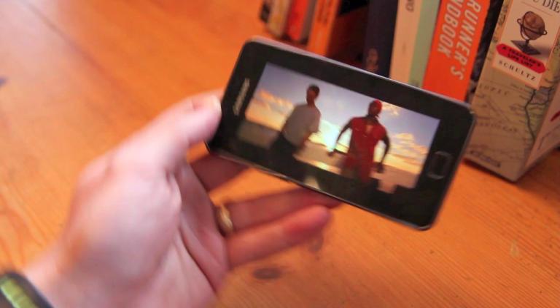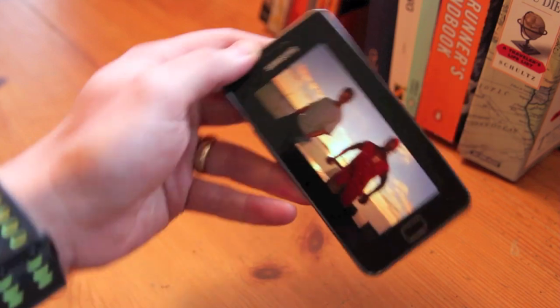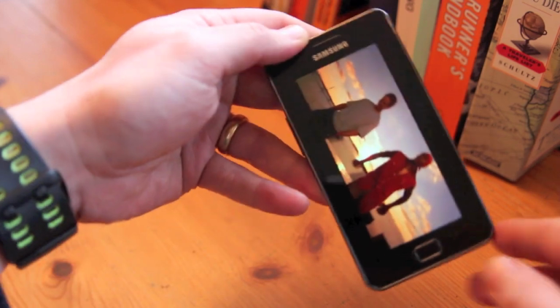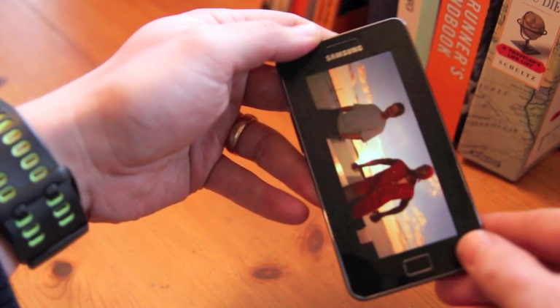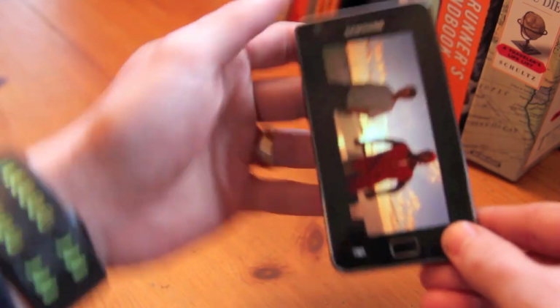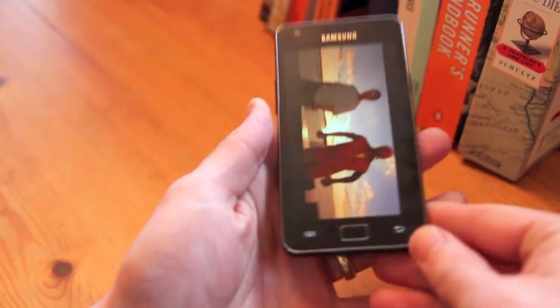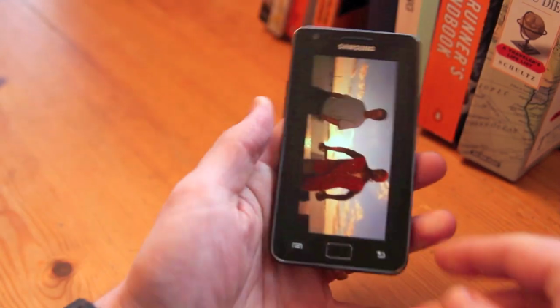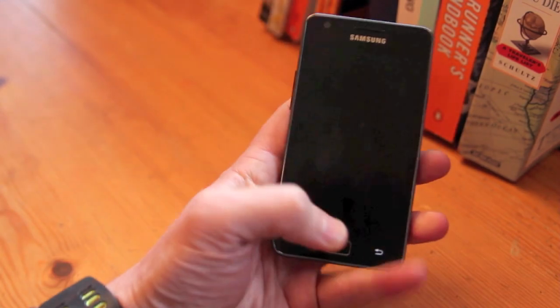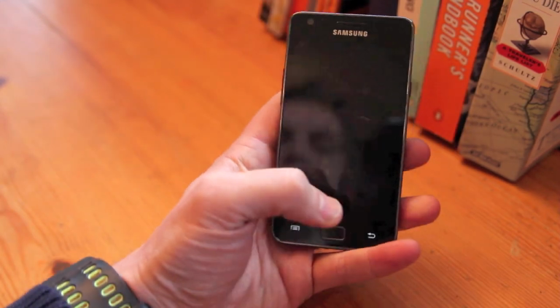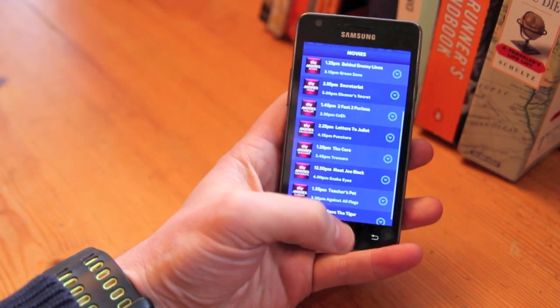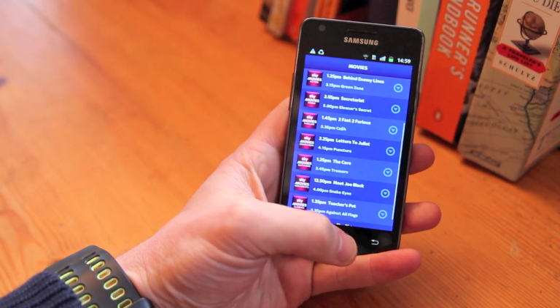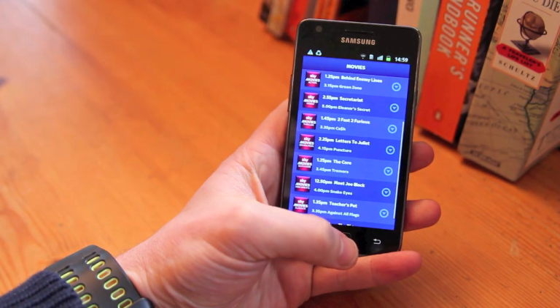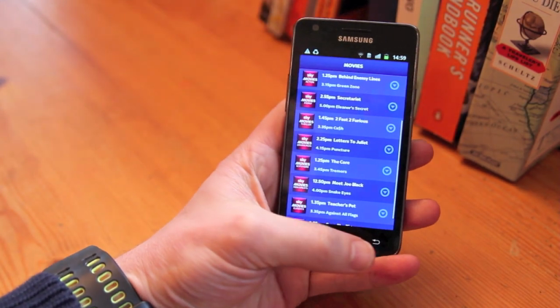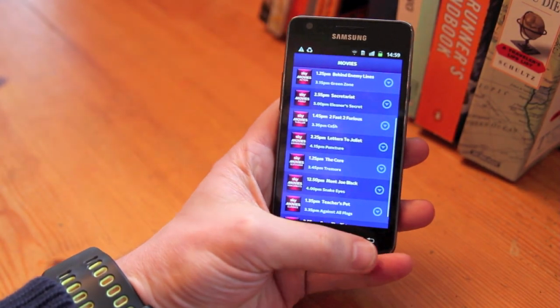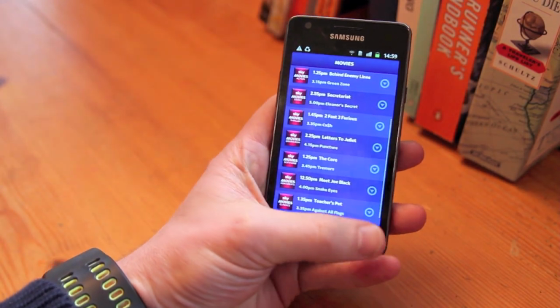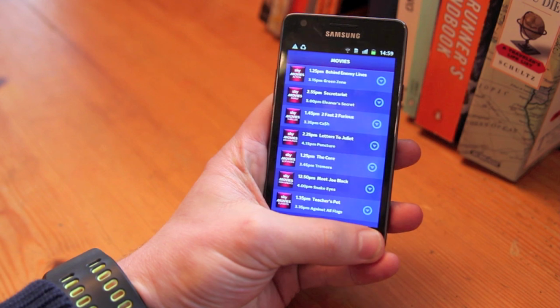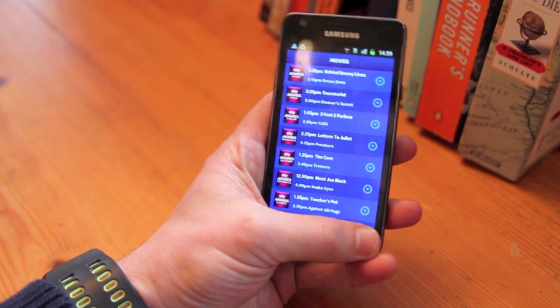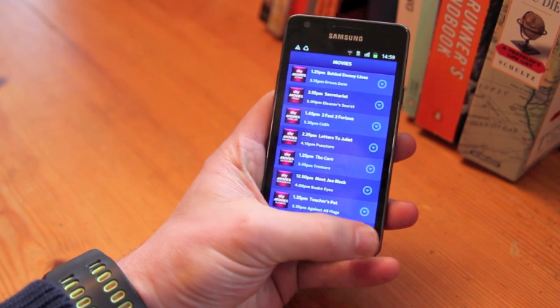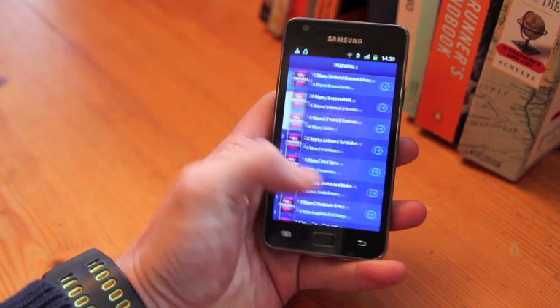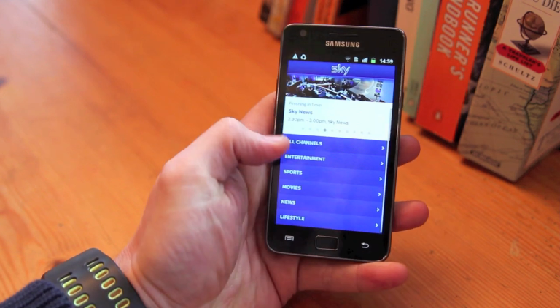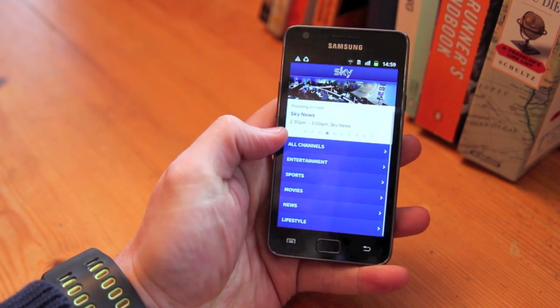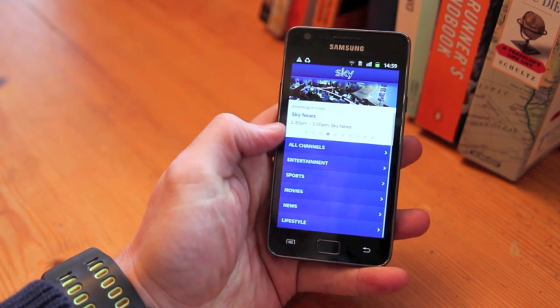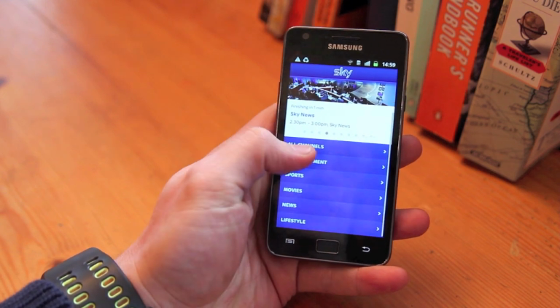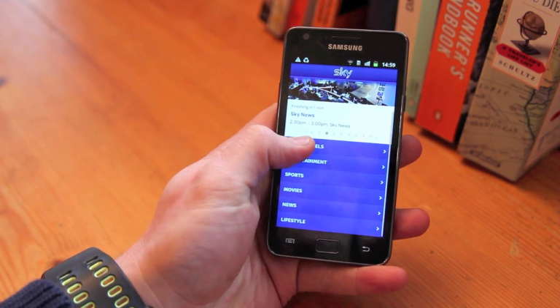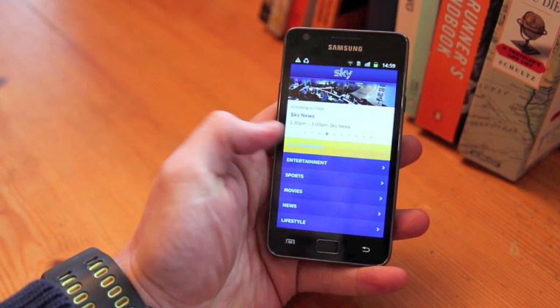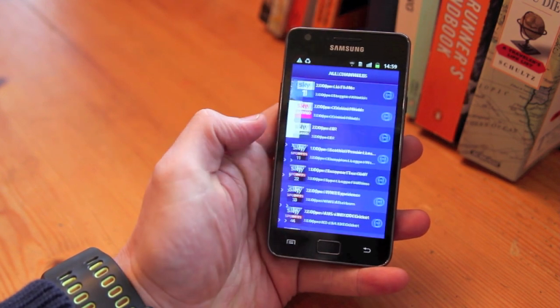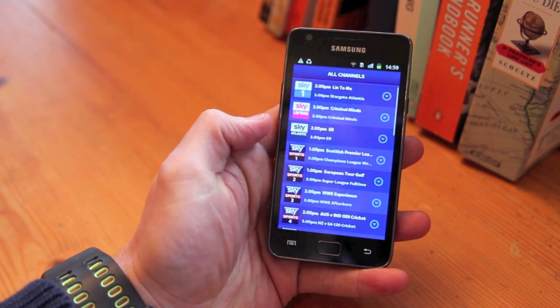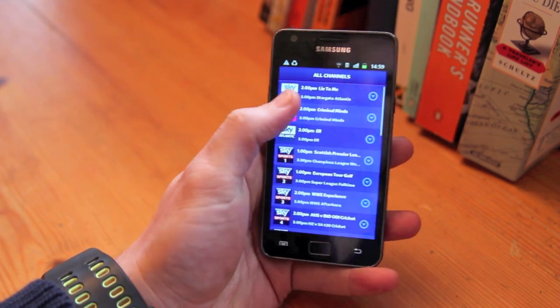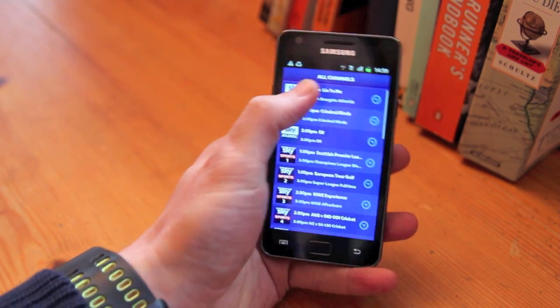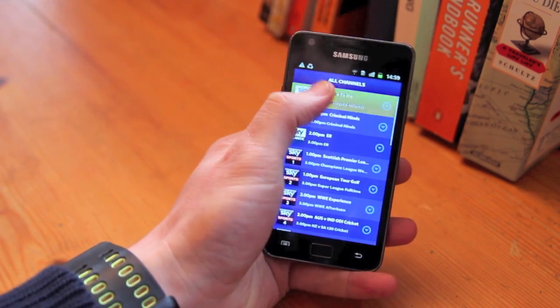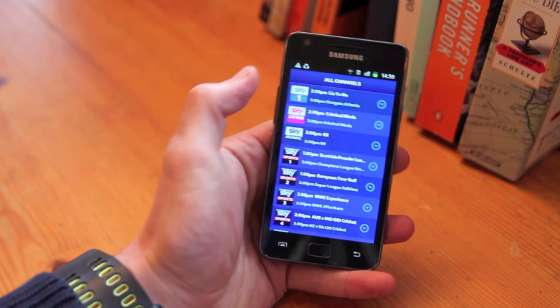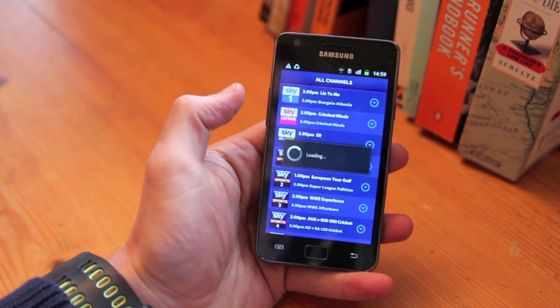If you want to come out of that you can go into something else. Let's have a look and see what's on Sky 1 at the moment.